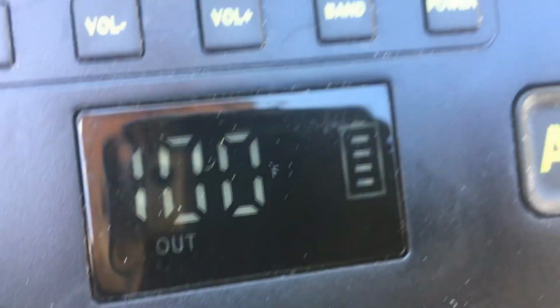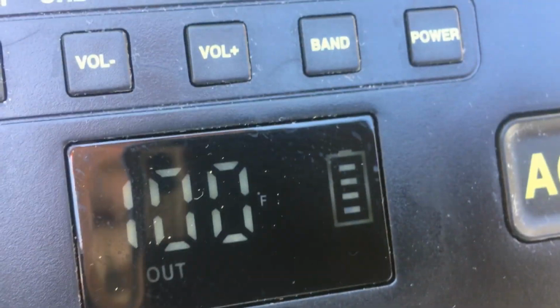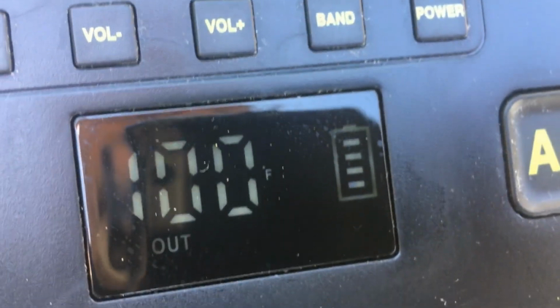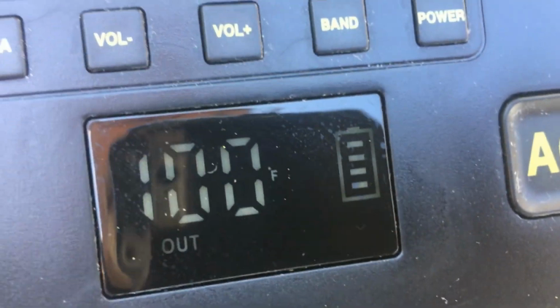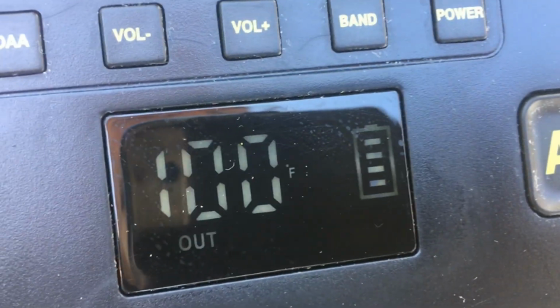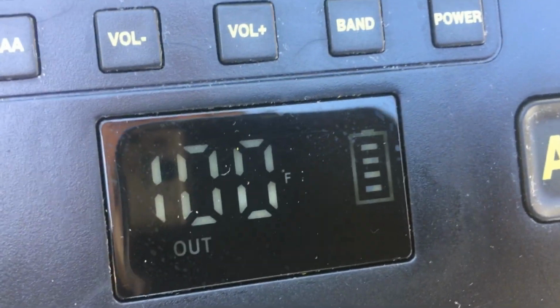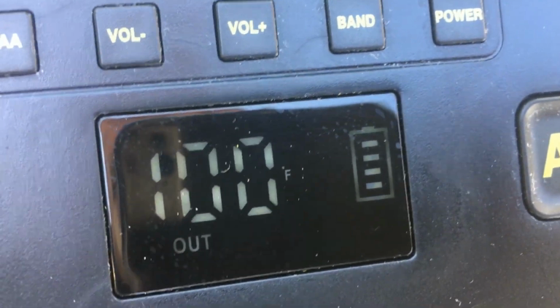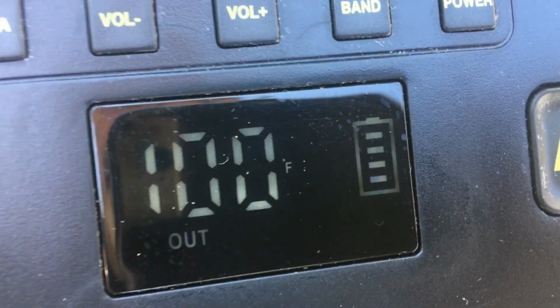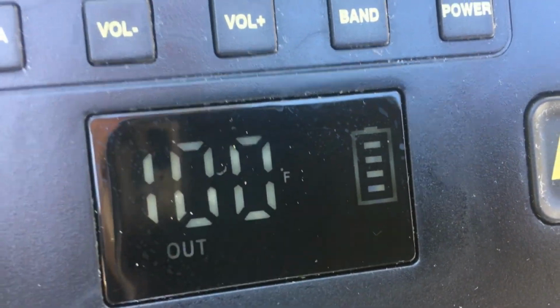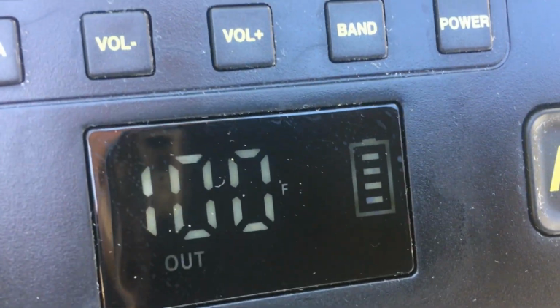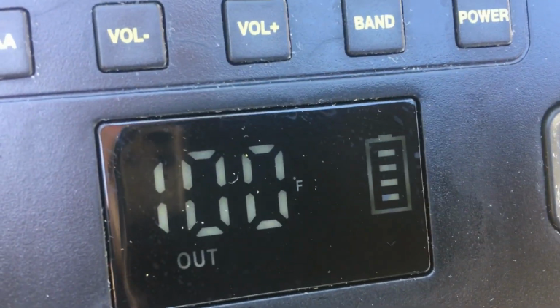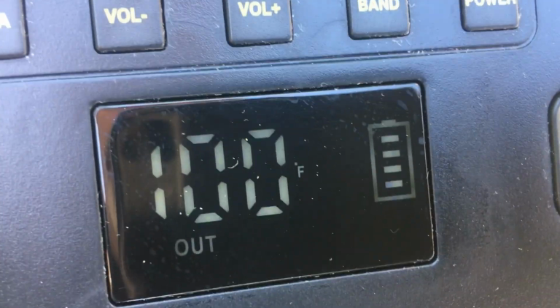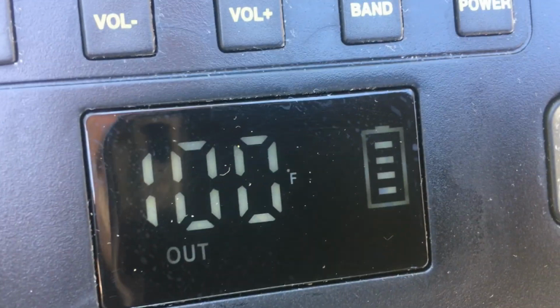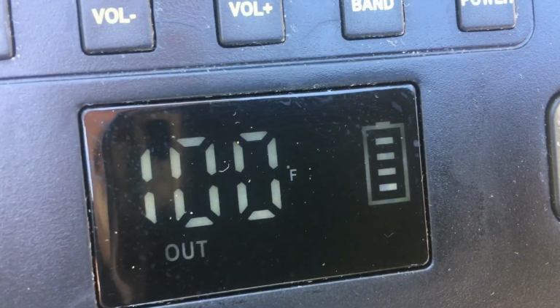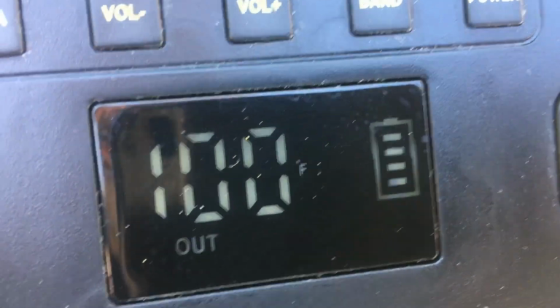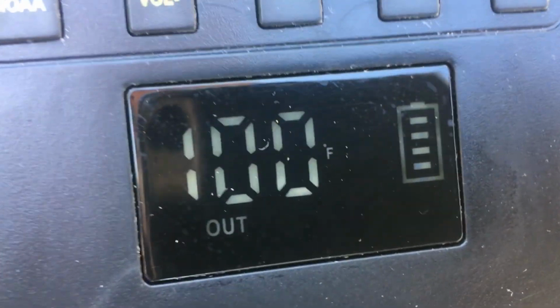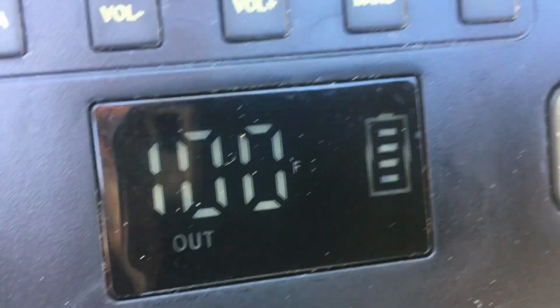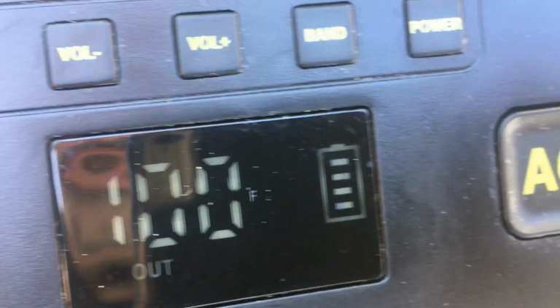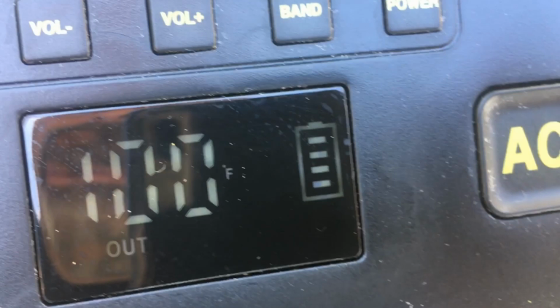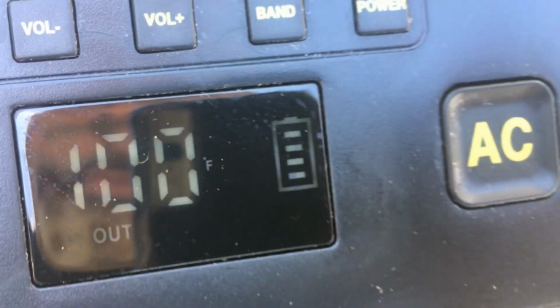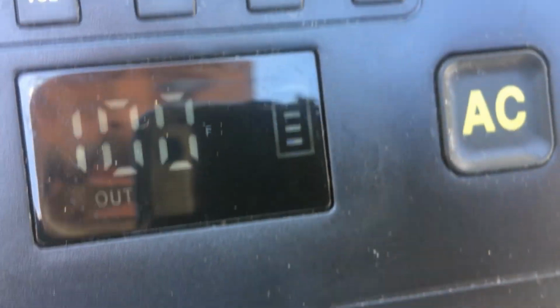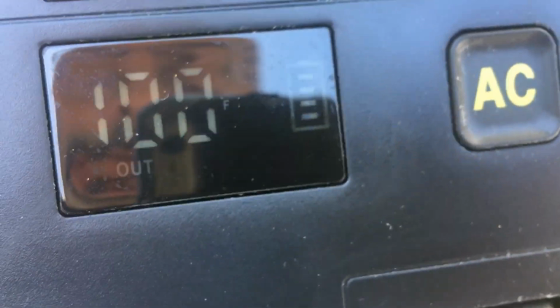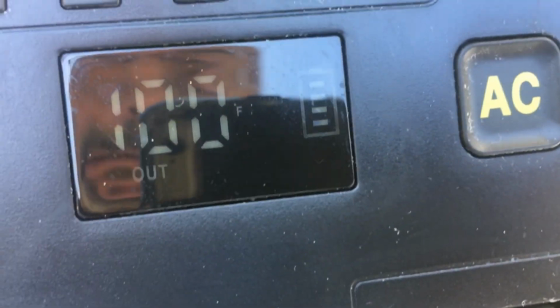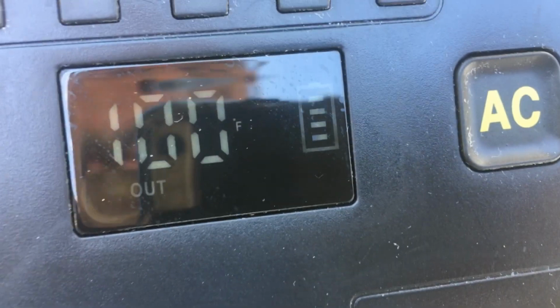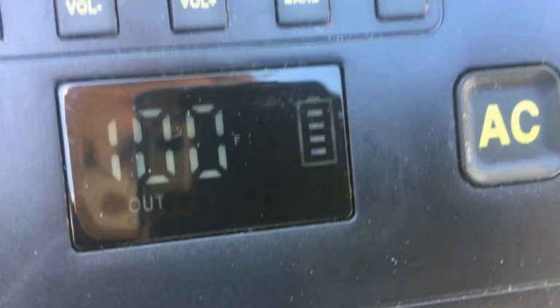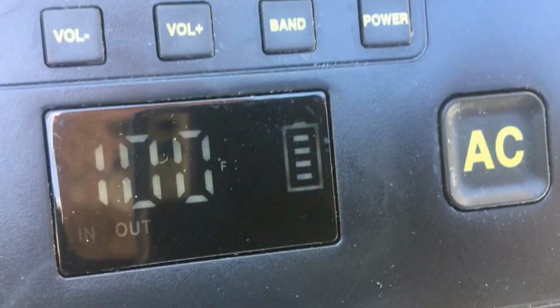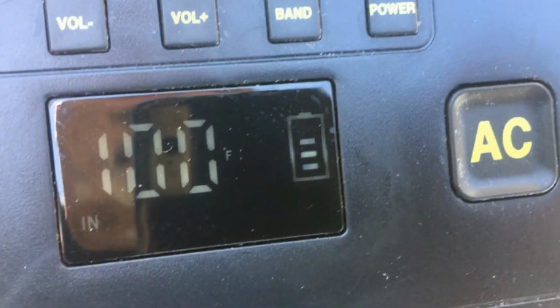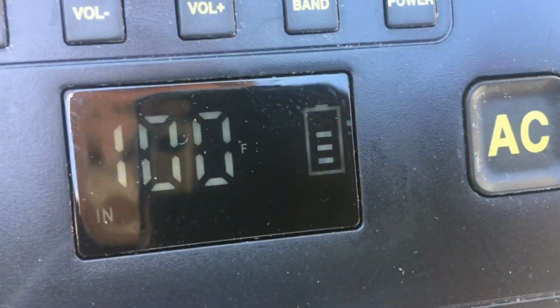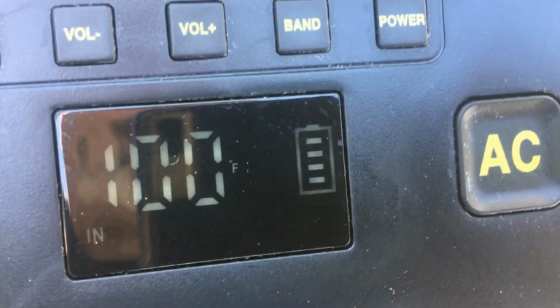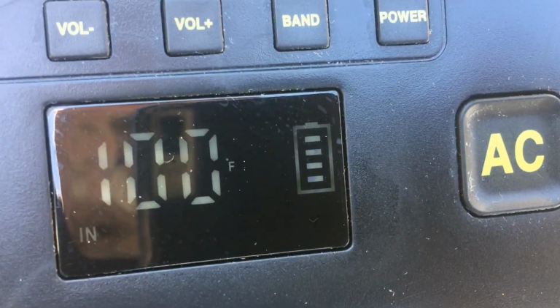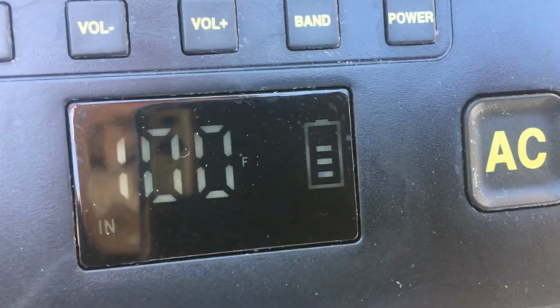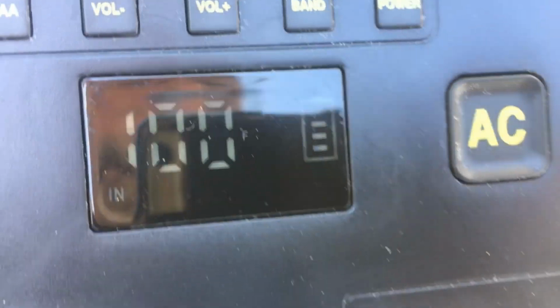Actually, I had the hours wrong in the other segment — it was seven hours yesterday, so that's about eleven hours total. And we're at four bars. So that's pretty cool.